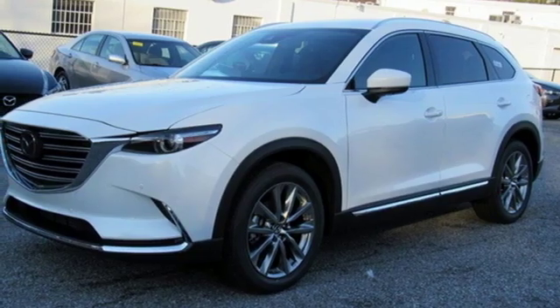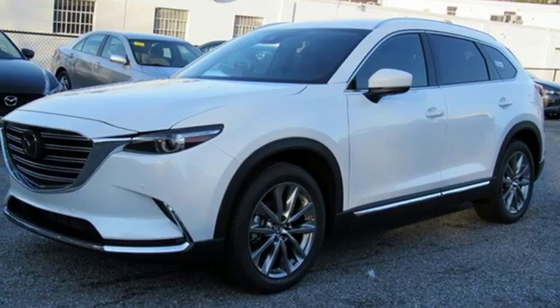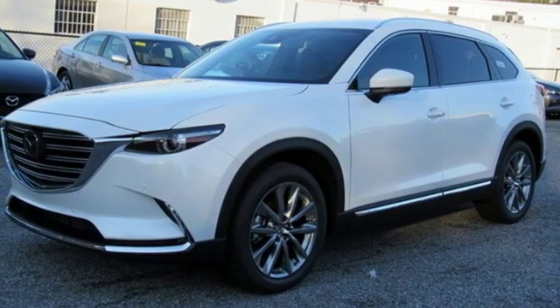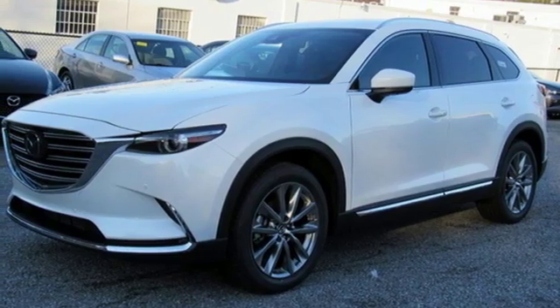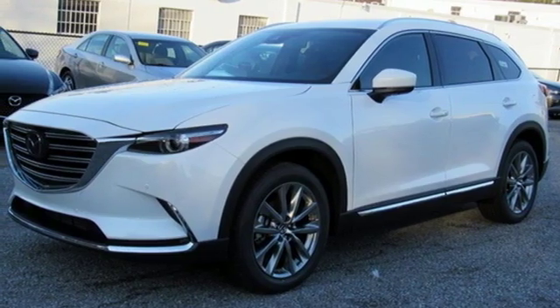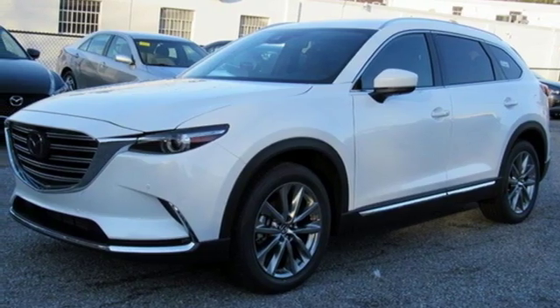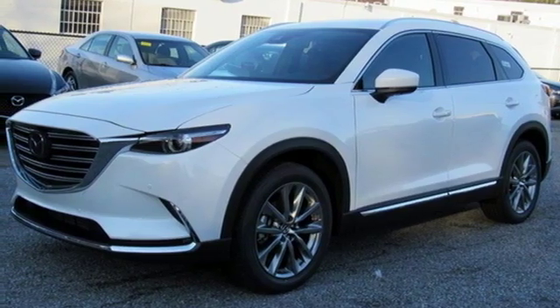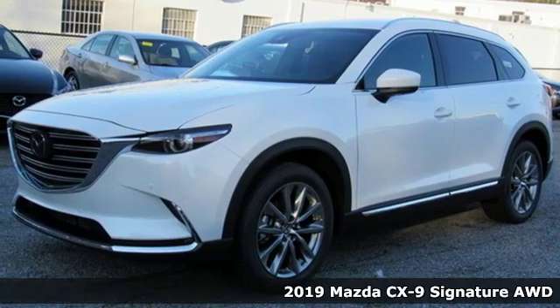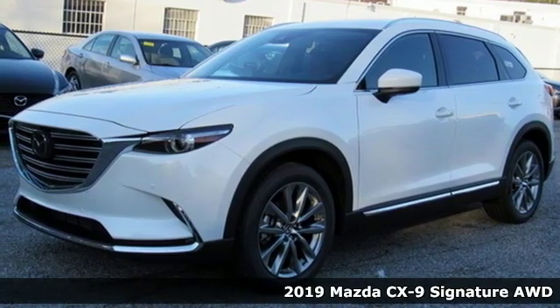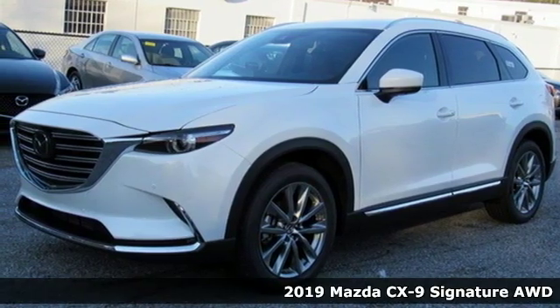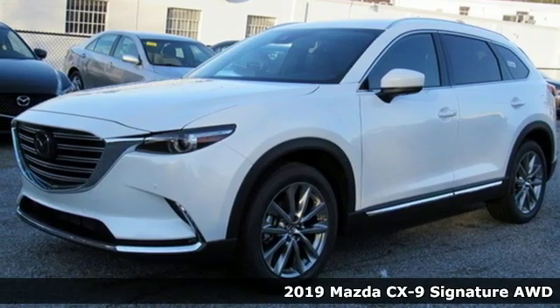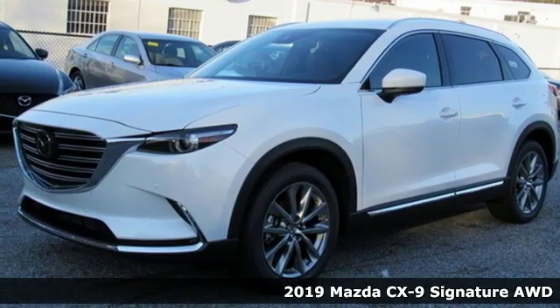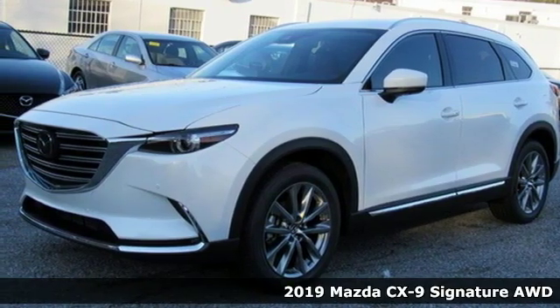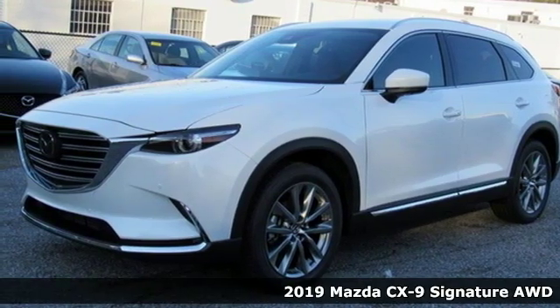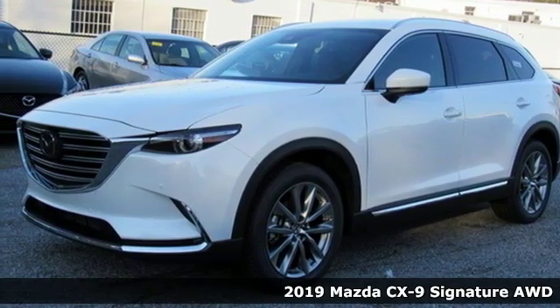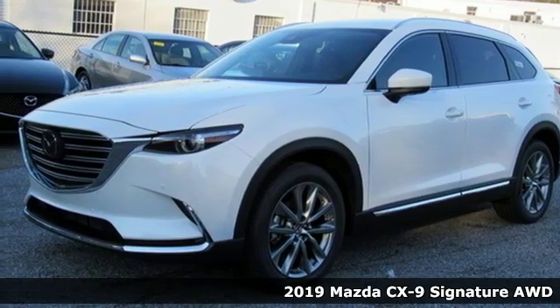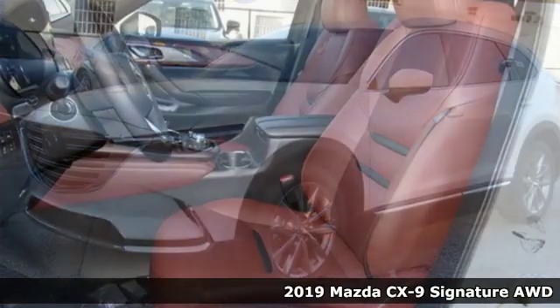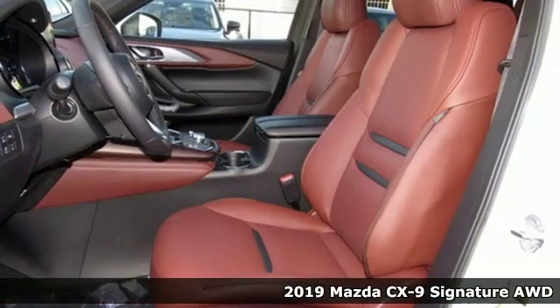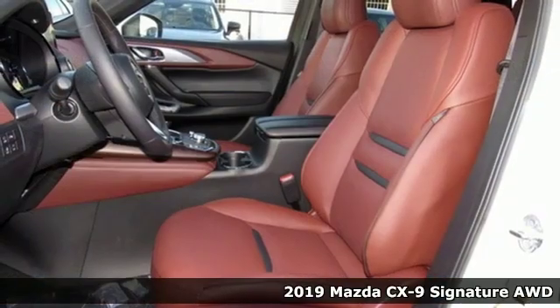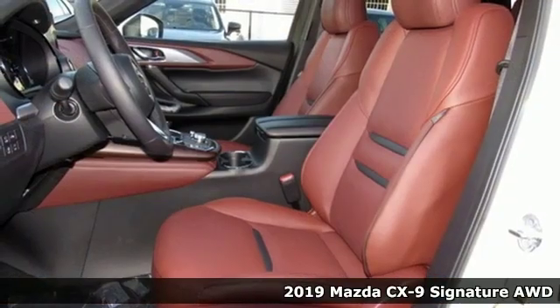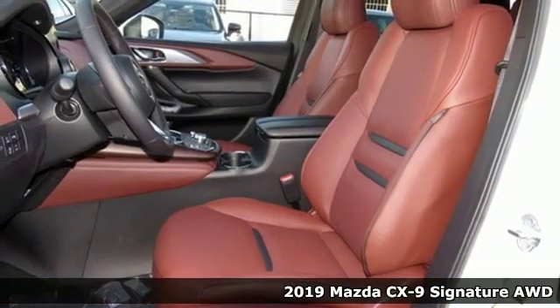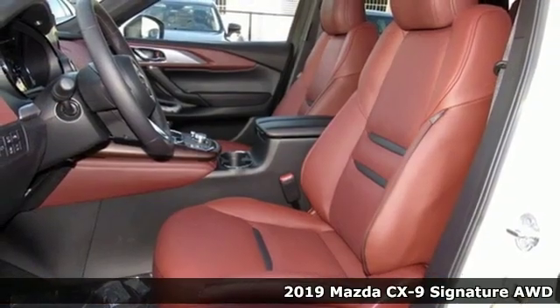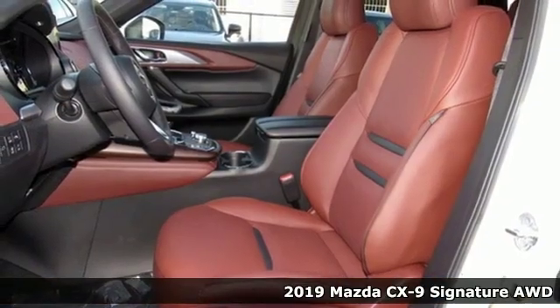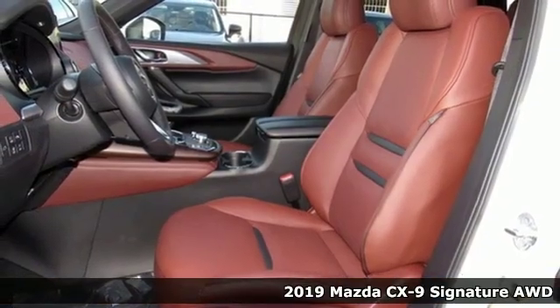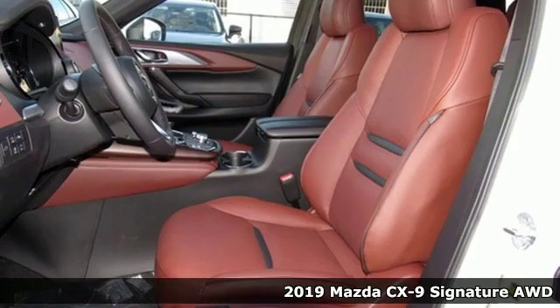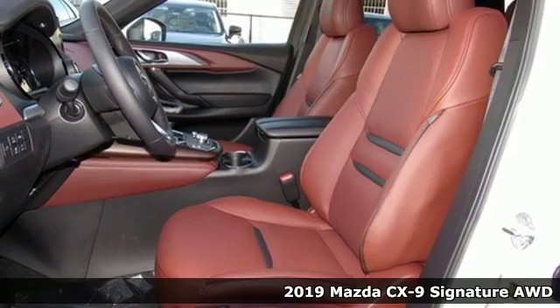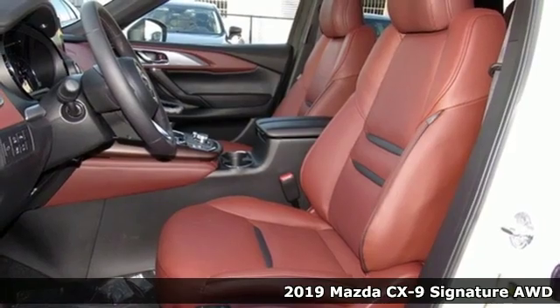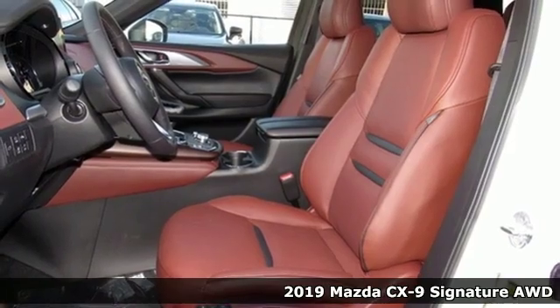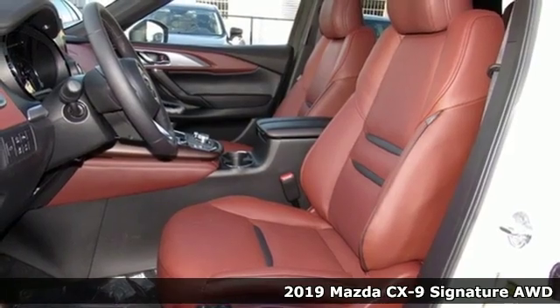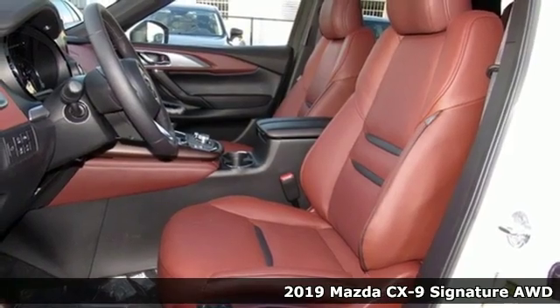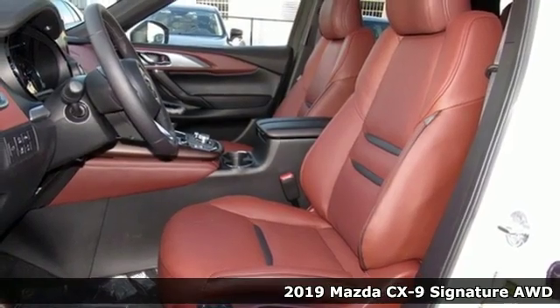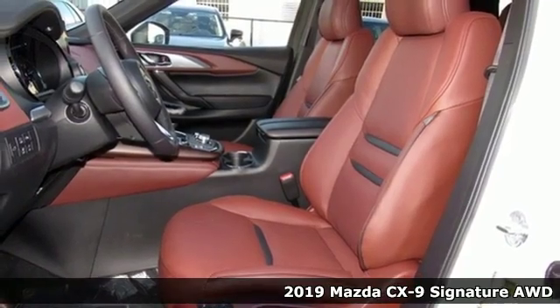Here's a new 2019 Mazda CX-9. For all the things that drive you, there's Mazda.